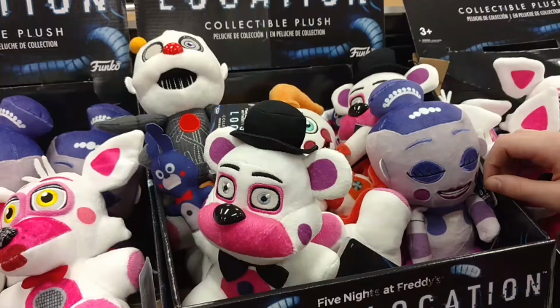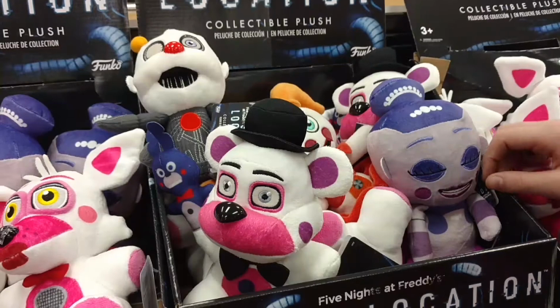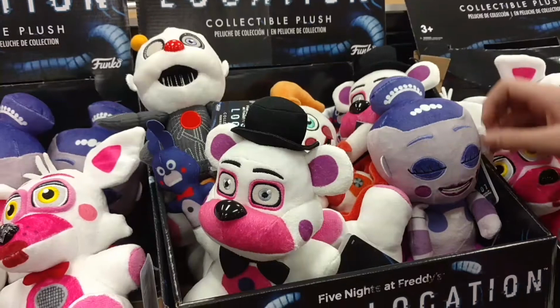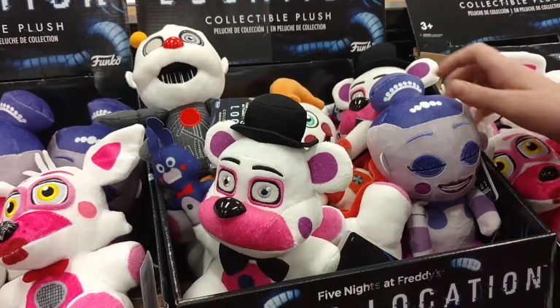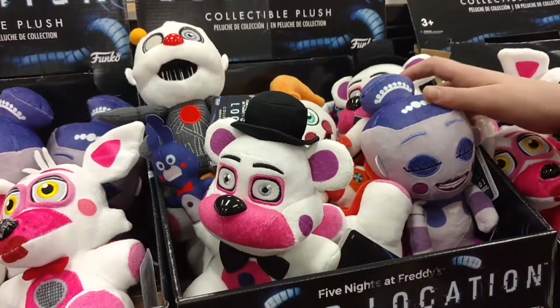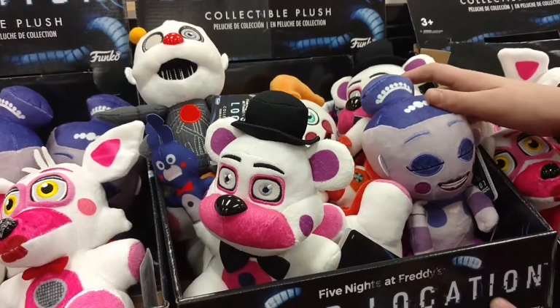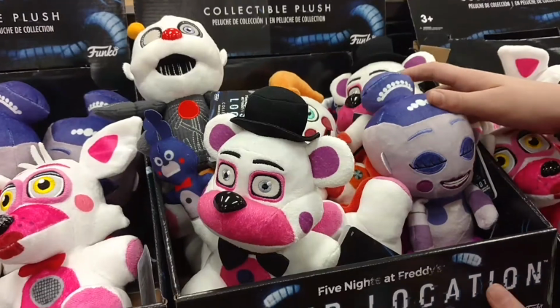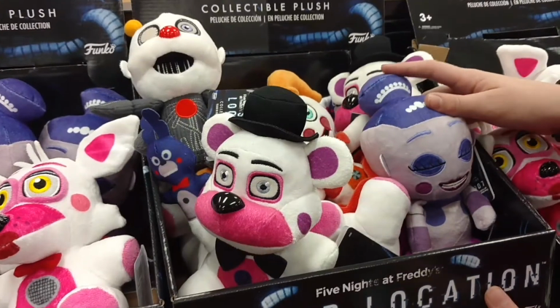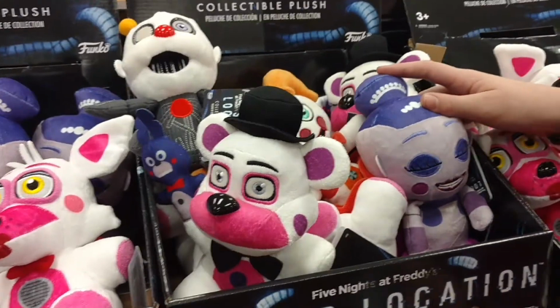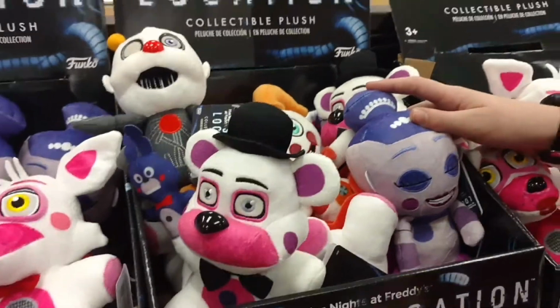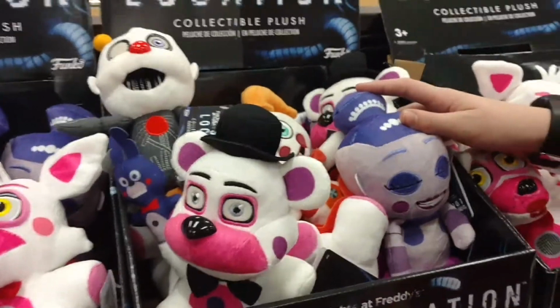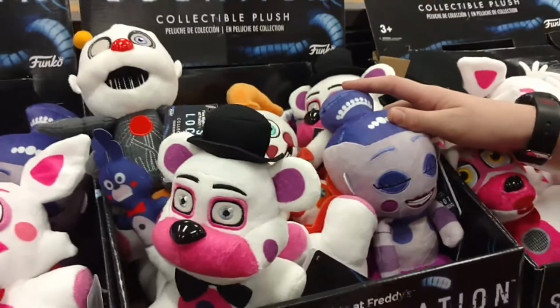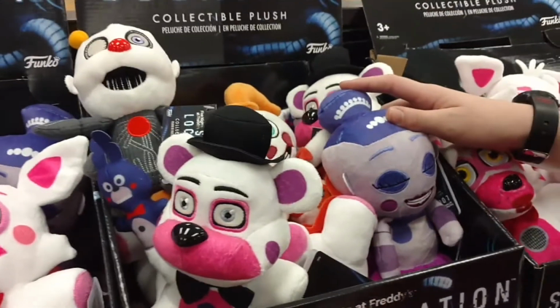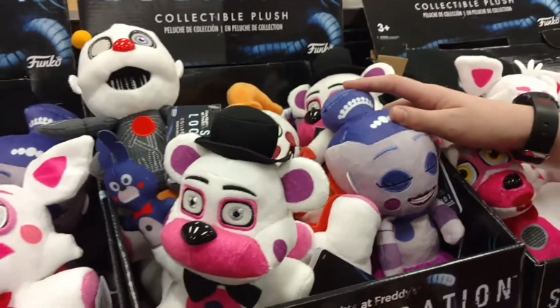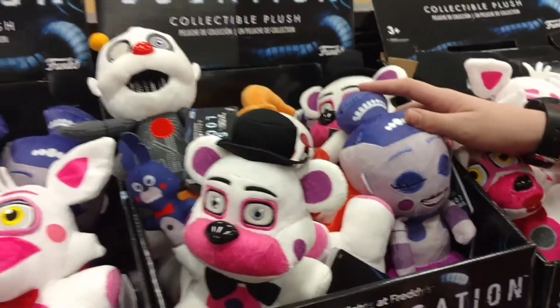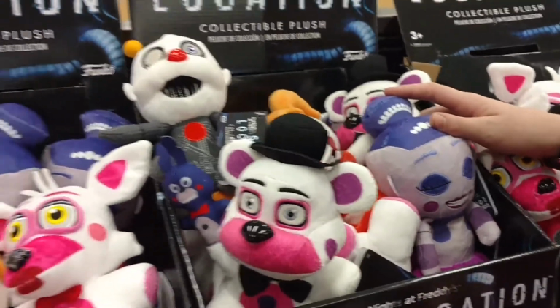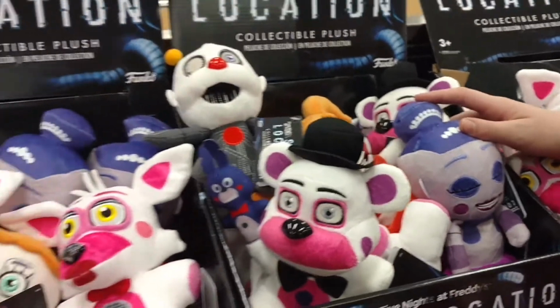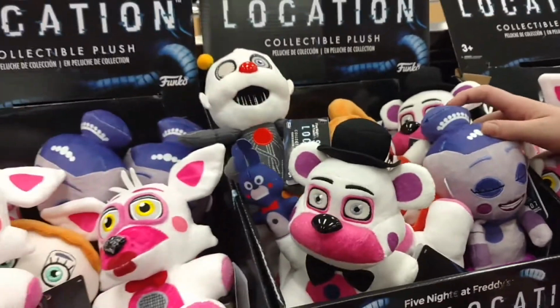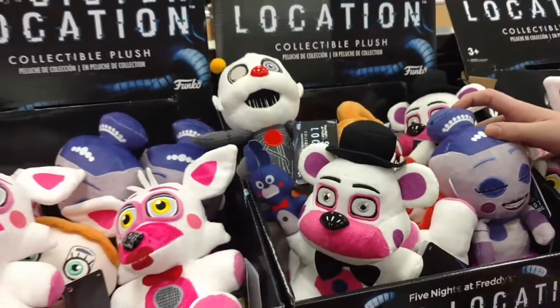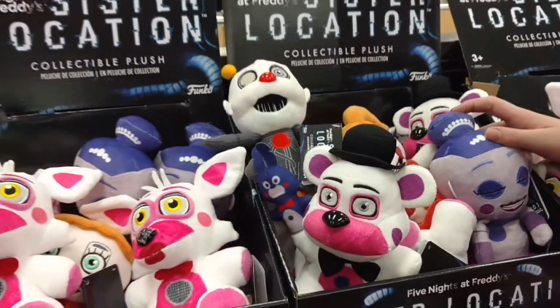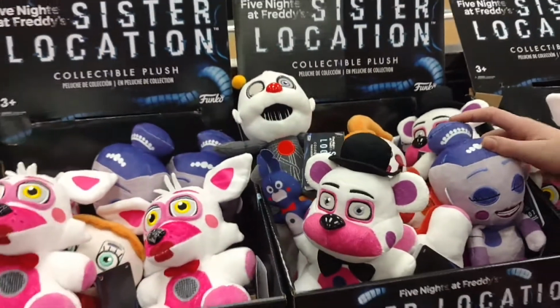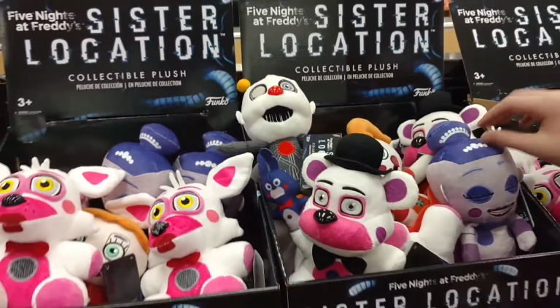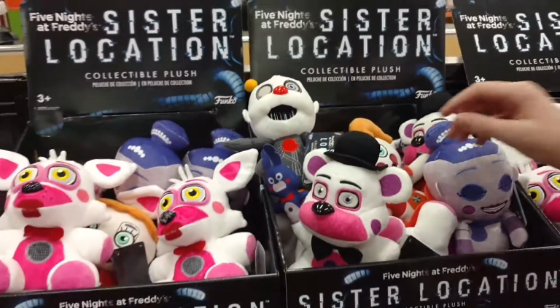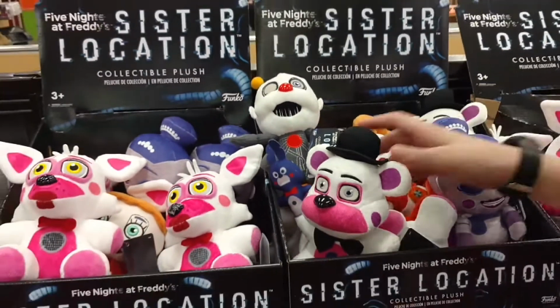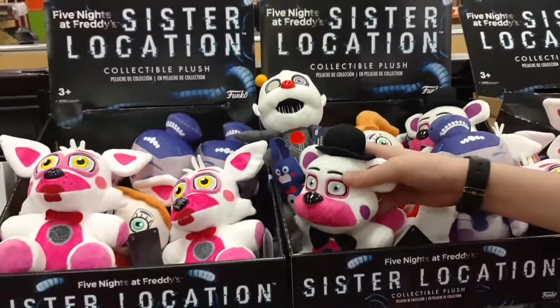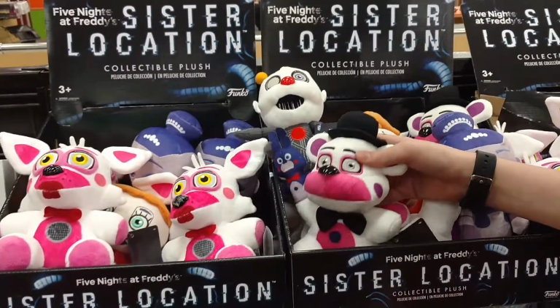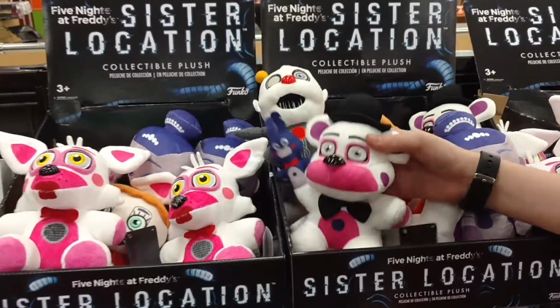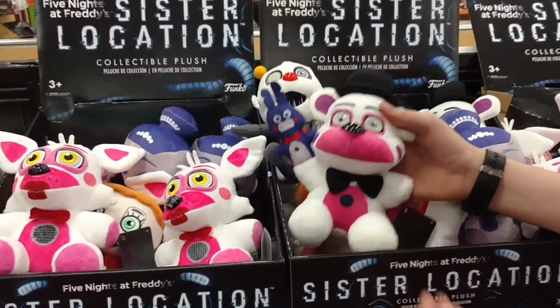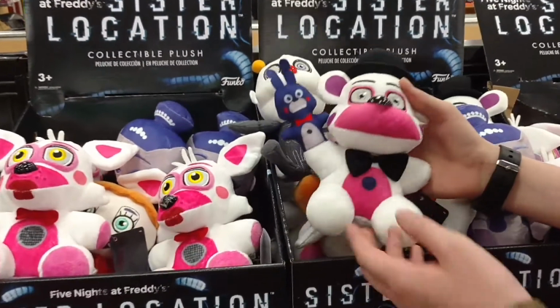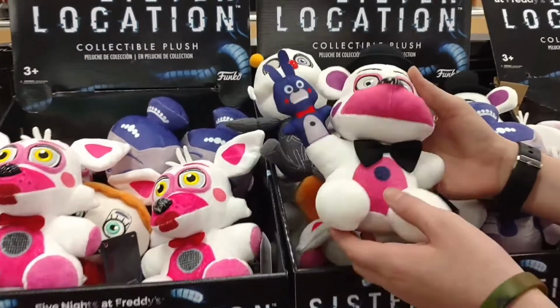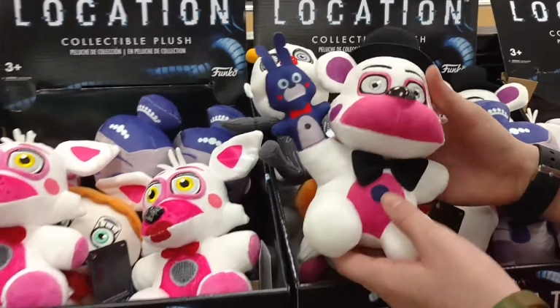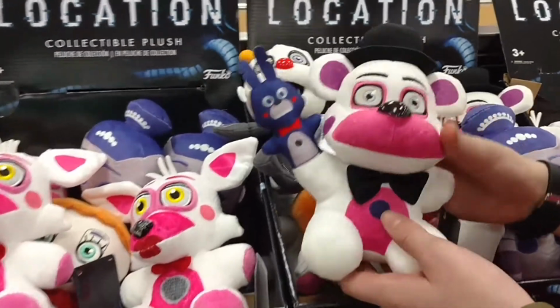Hey guys, look what we found. We found the Sister Location plushies. Here they are.